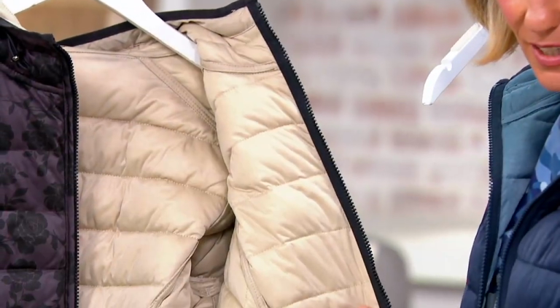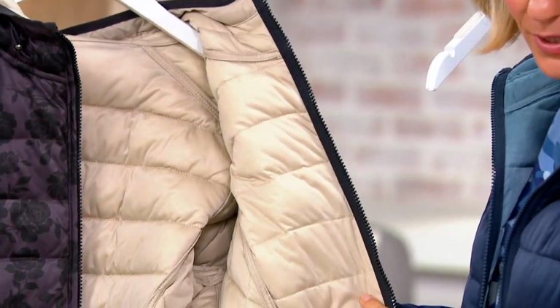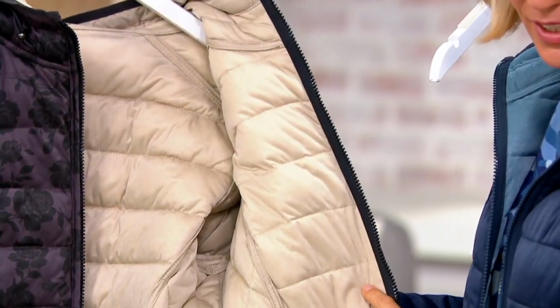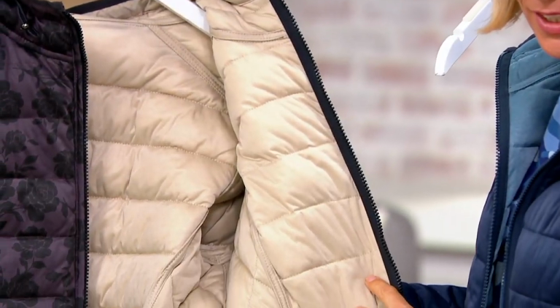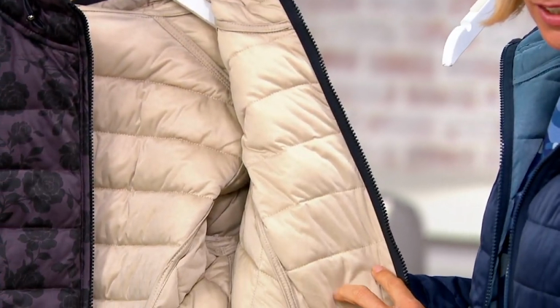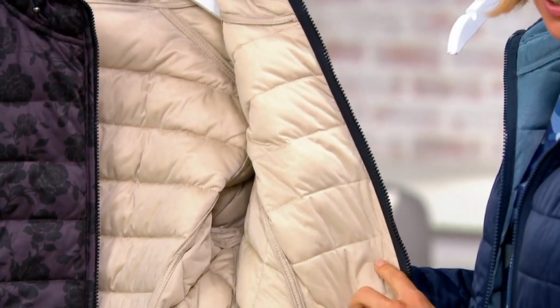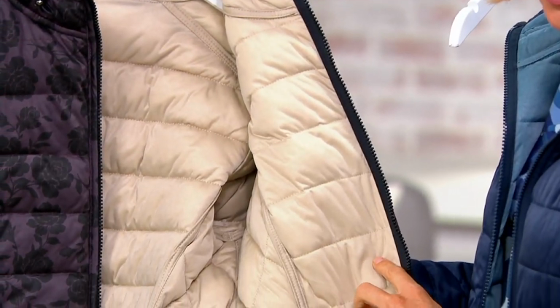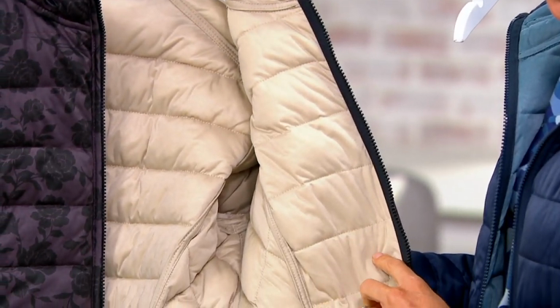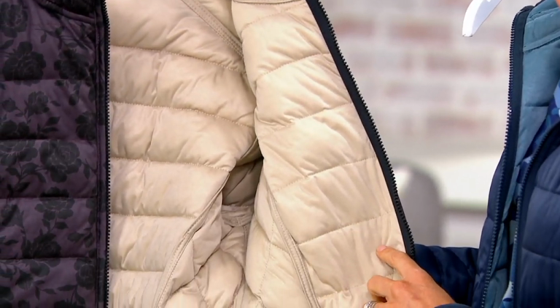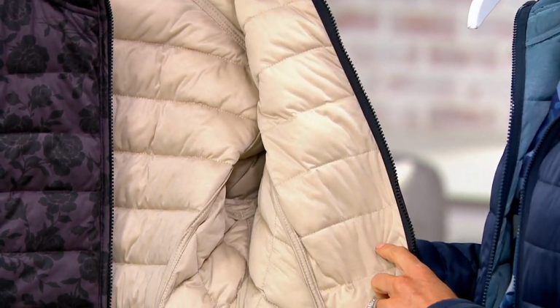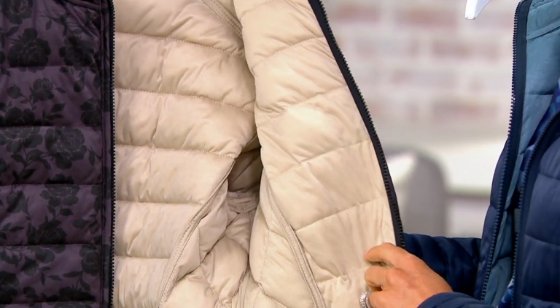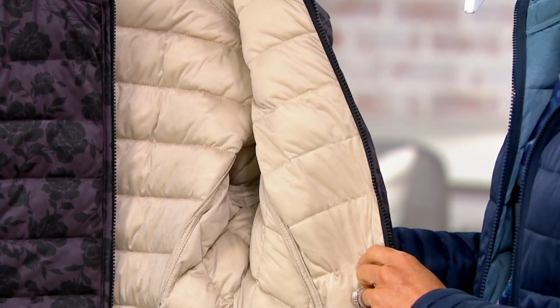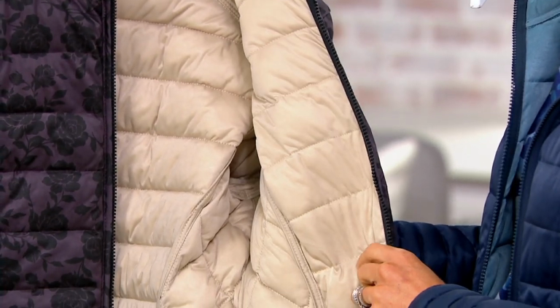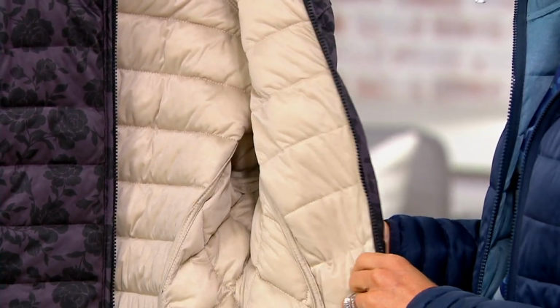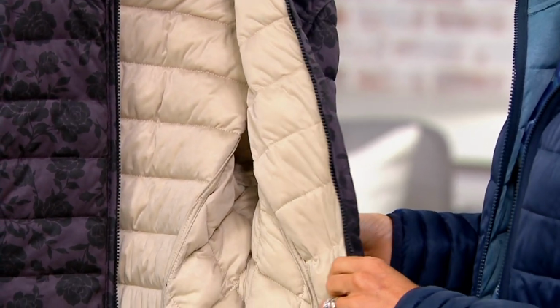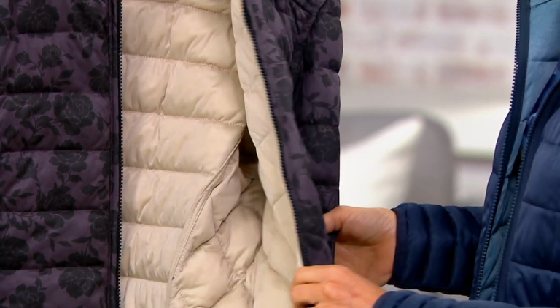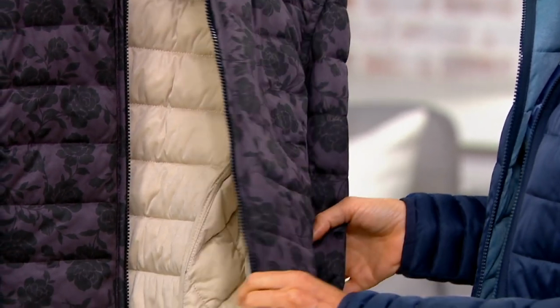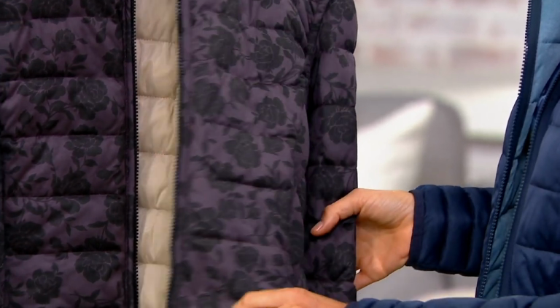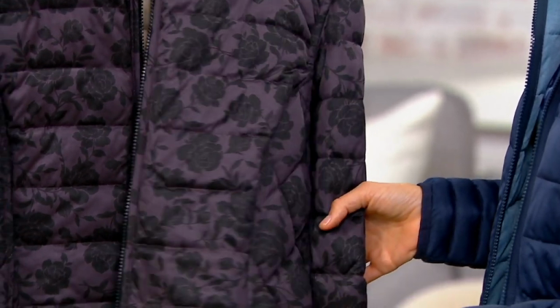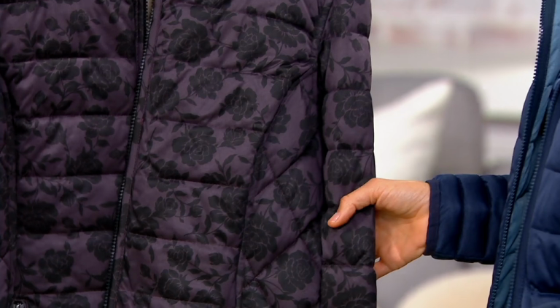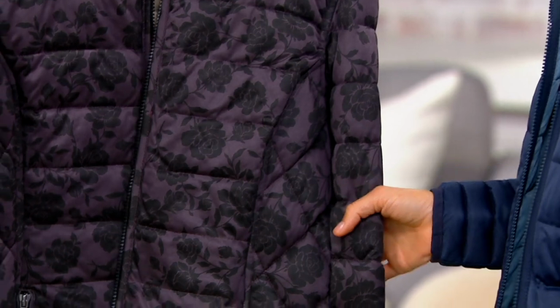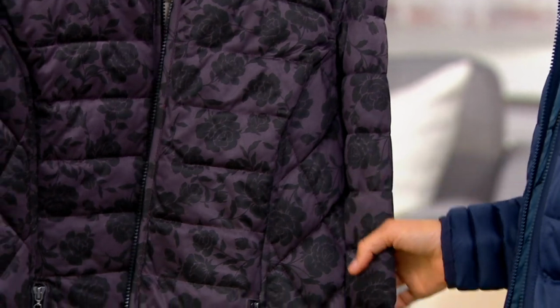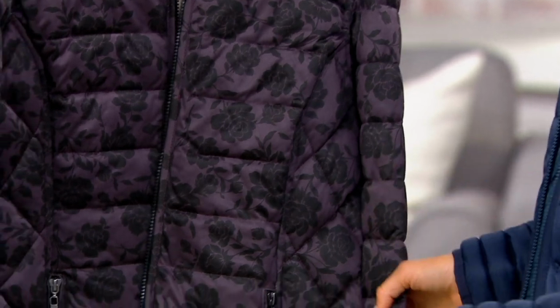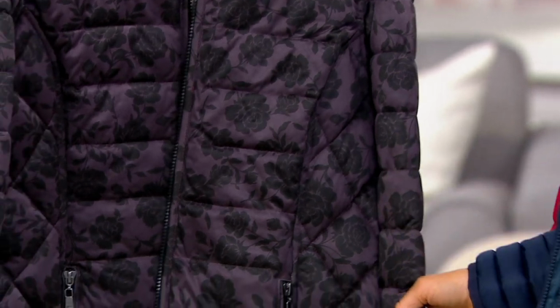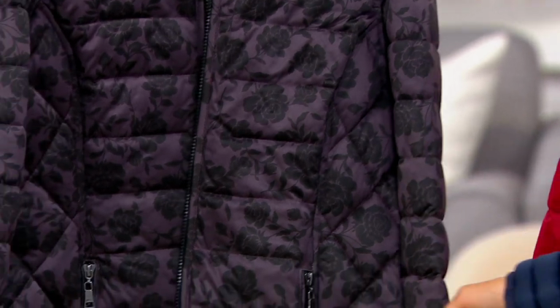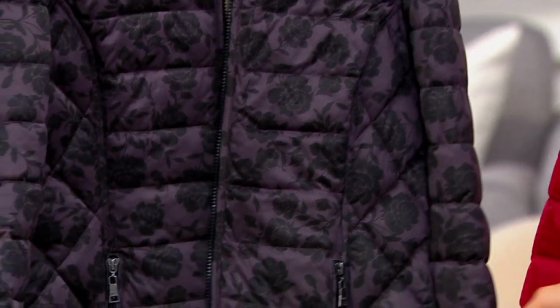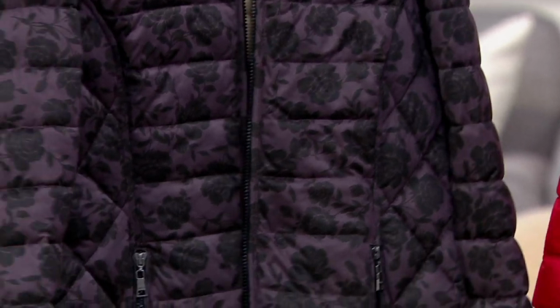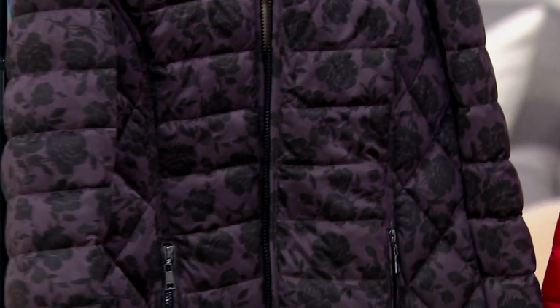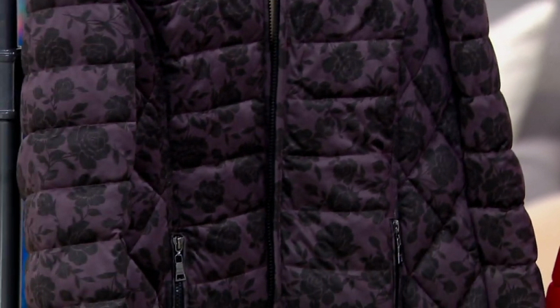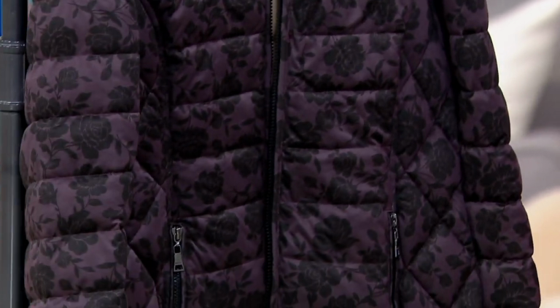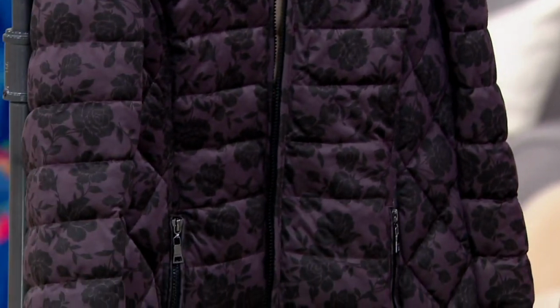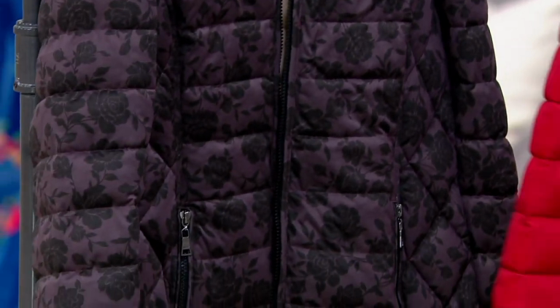Isn't that pretty? I can't believe the price on this — just $99.98. It's a clearance price, though. Once they're gone, they're completely gone. We won't get any more of these back in stock.